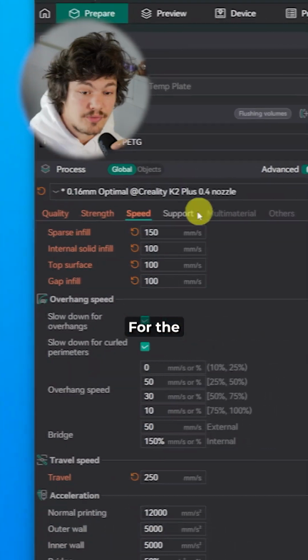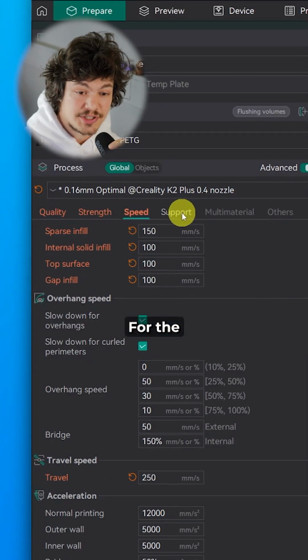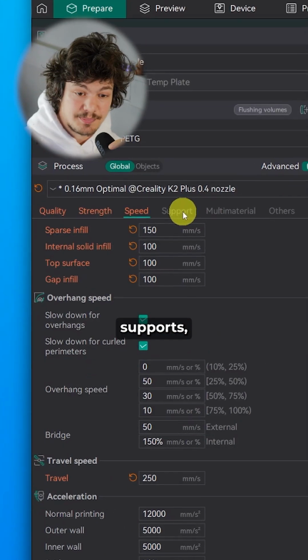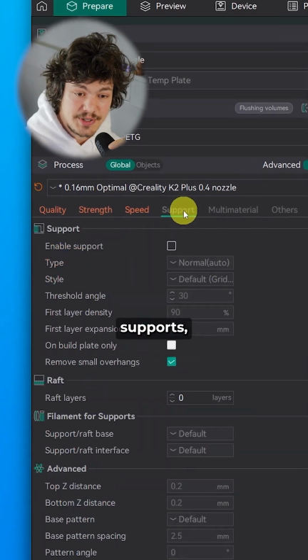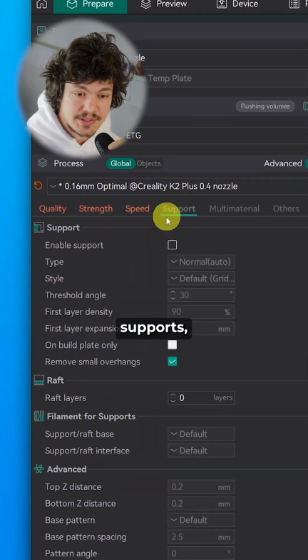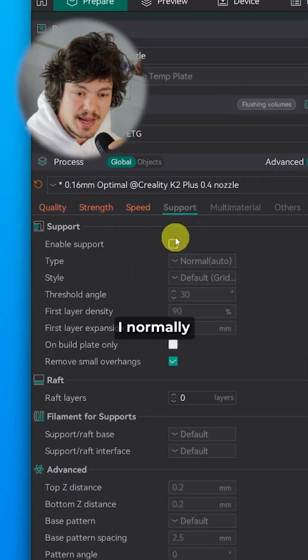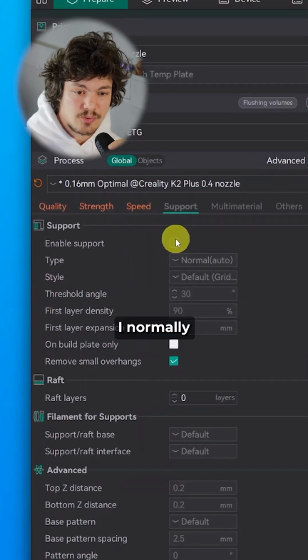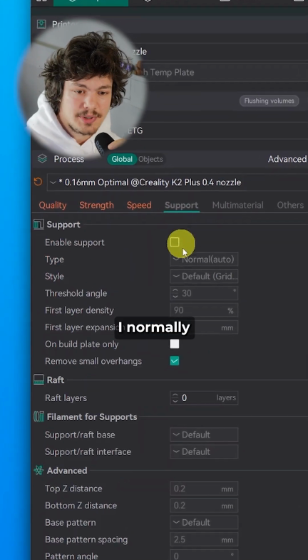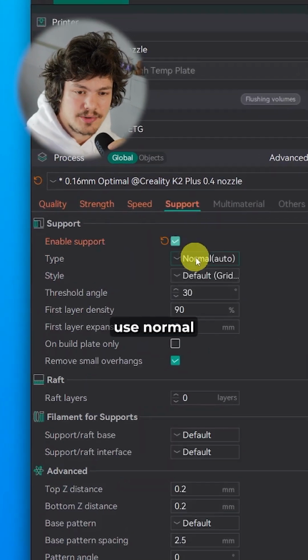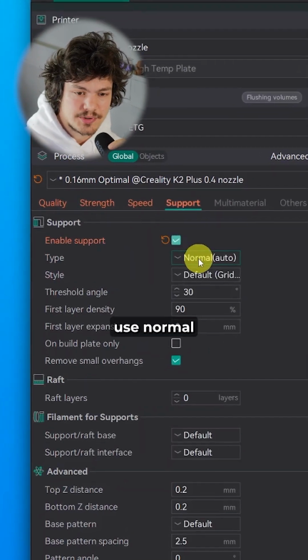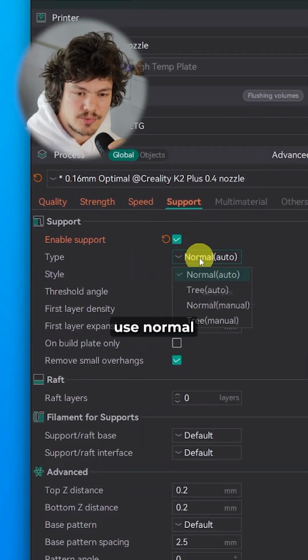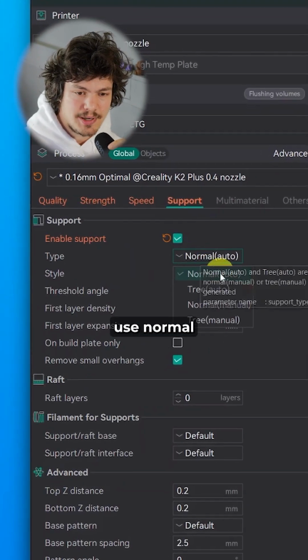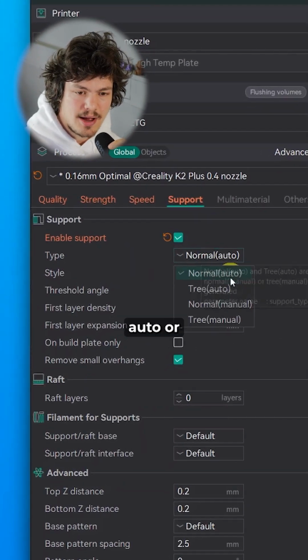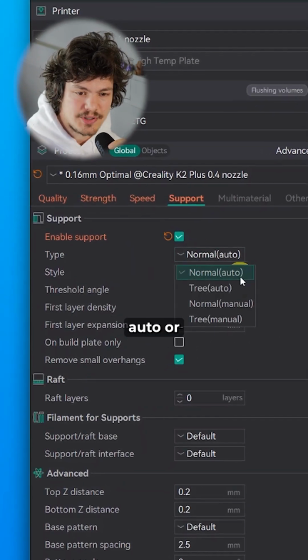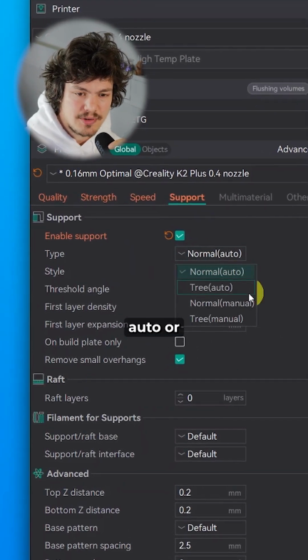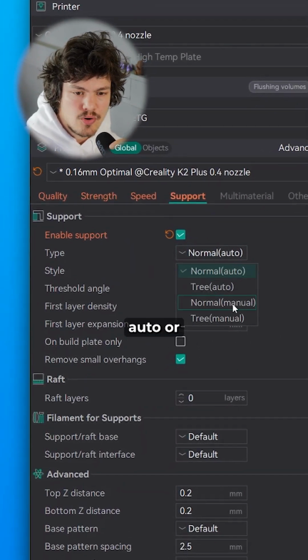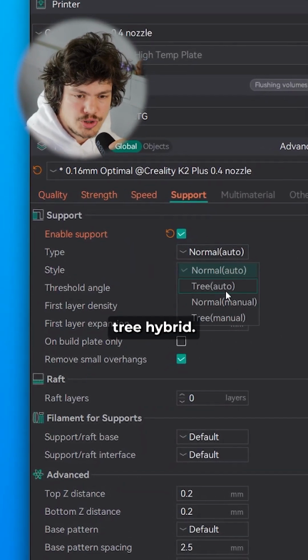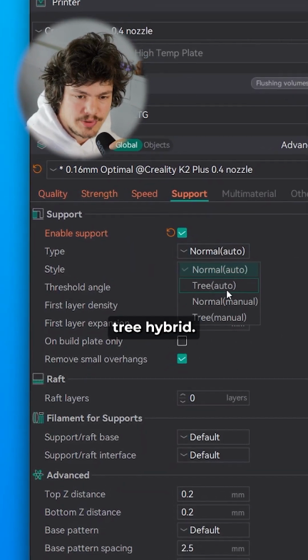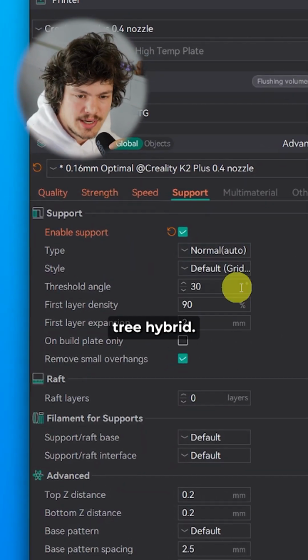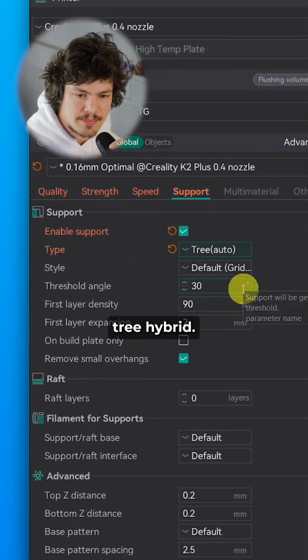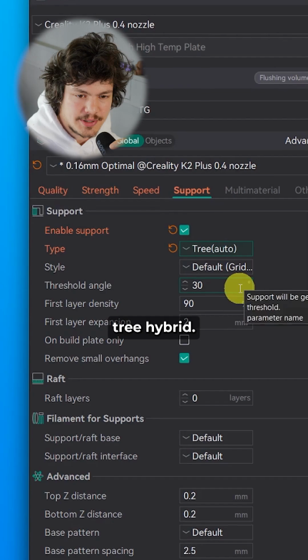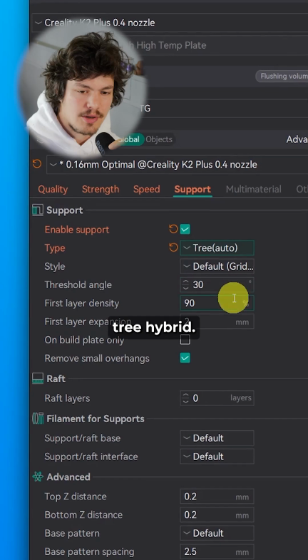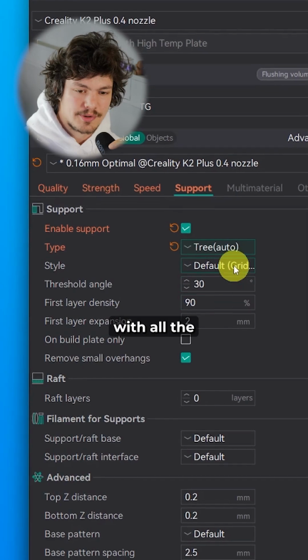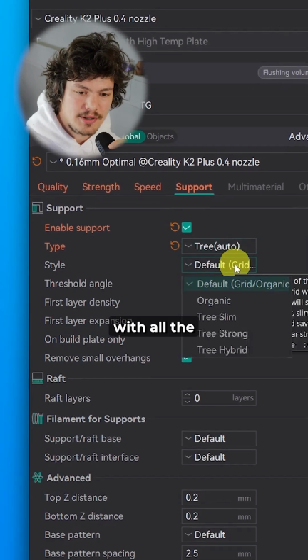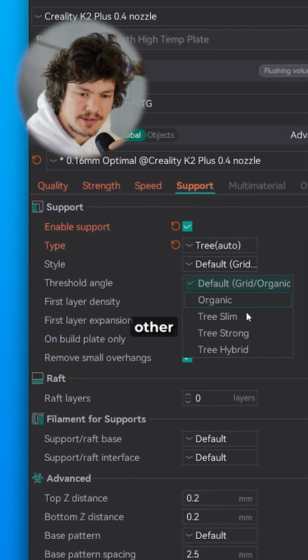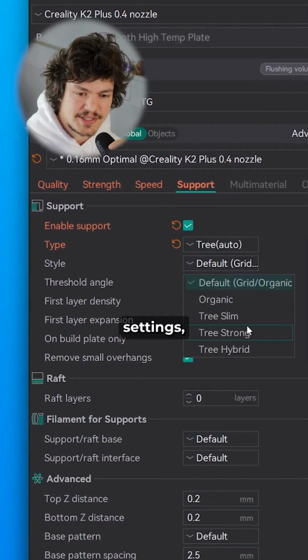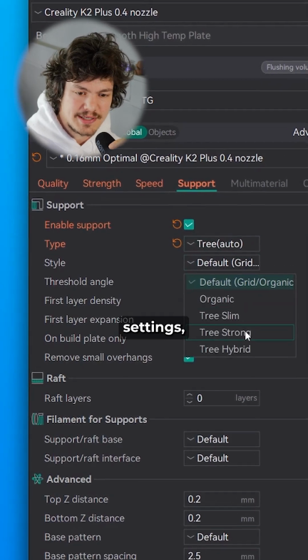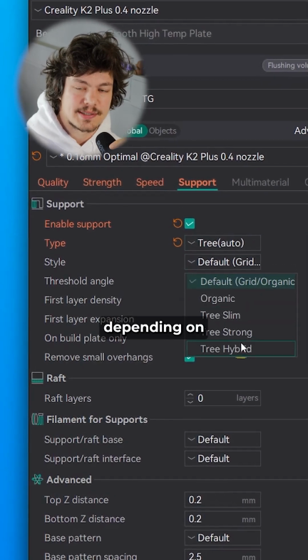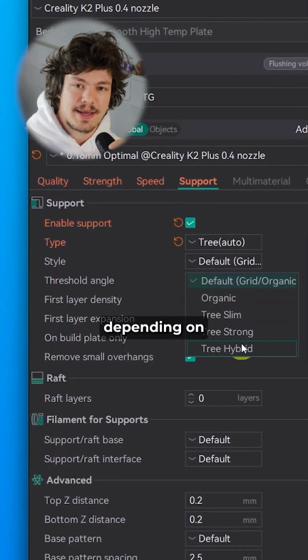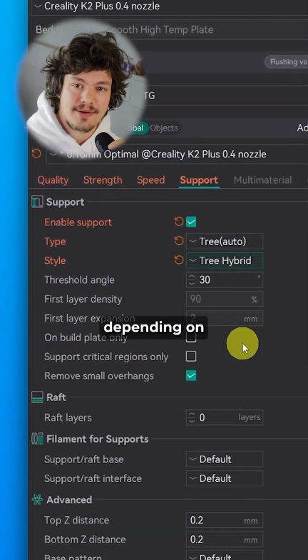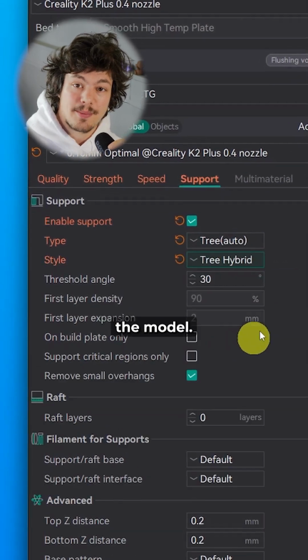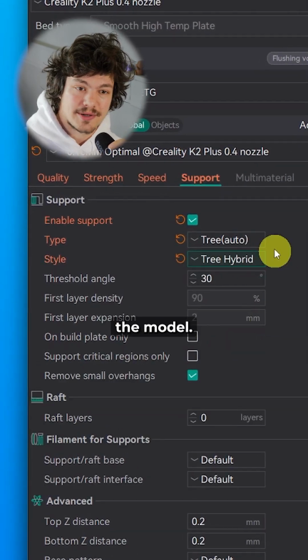Number 13: For the supports, I normally use normal auto or 3 hybrid, with all the other settings depending on the model.